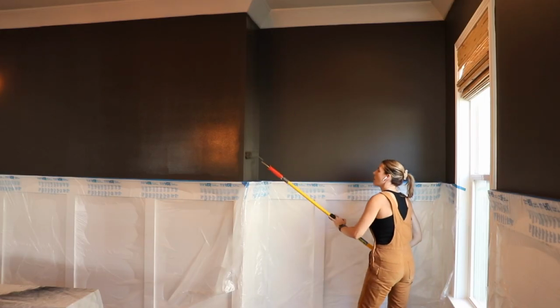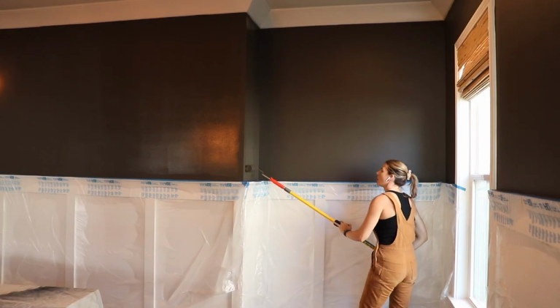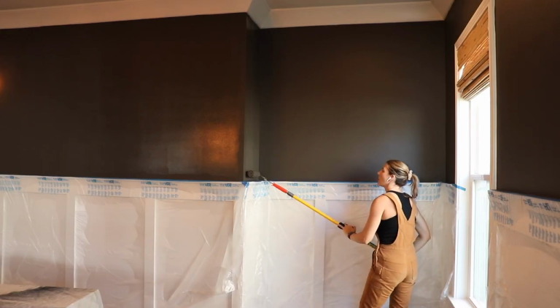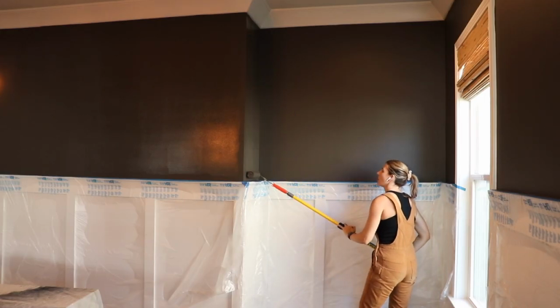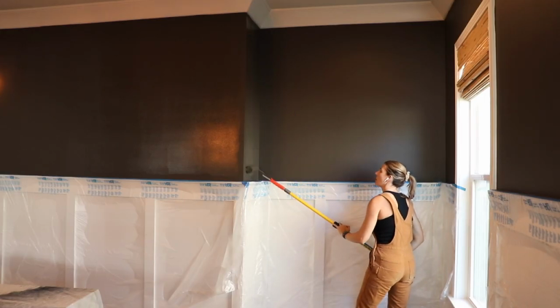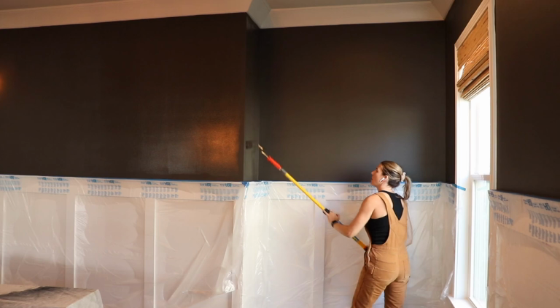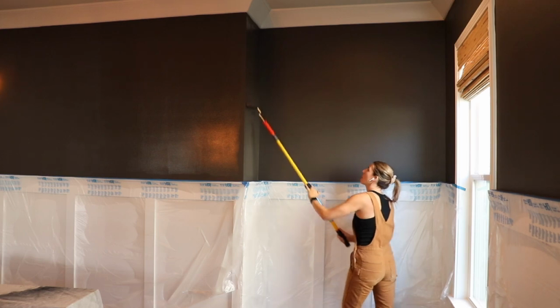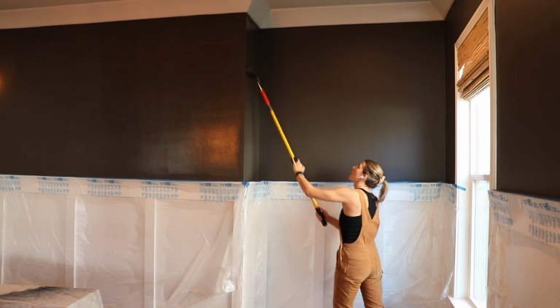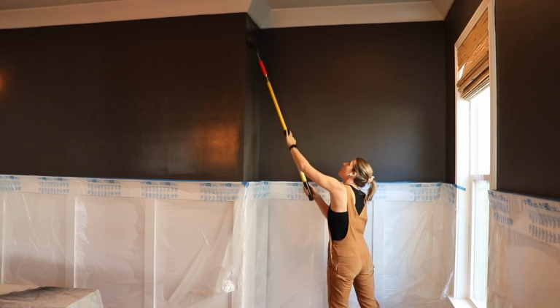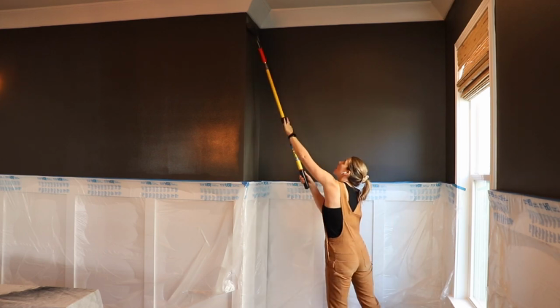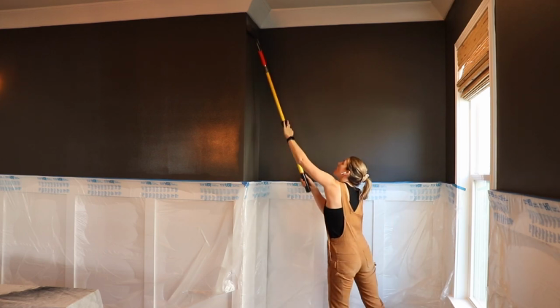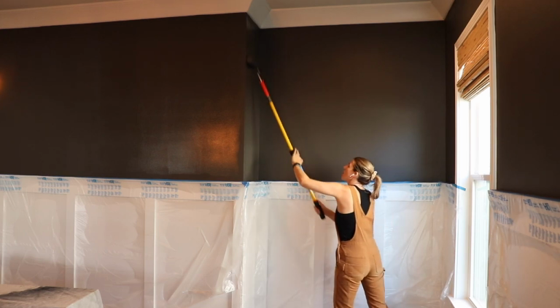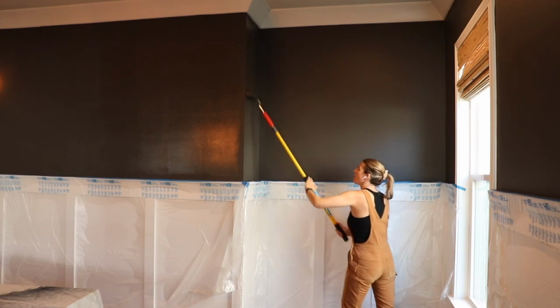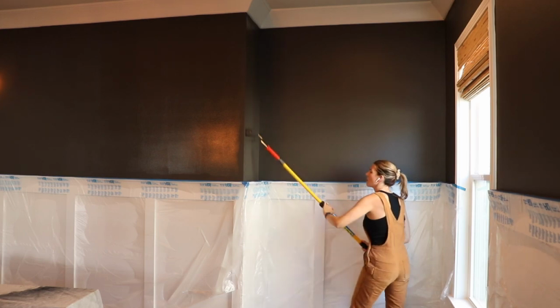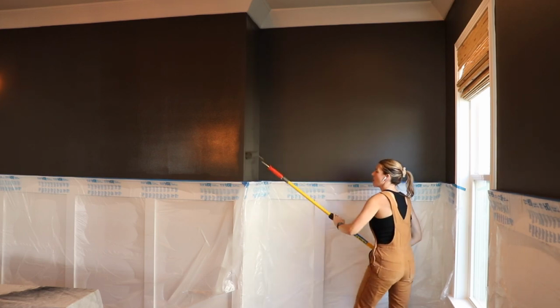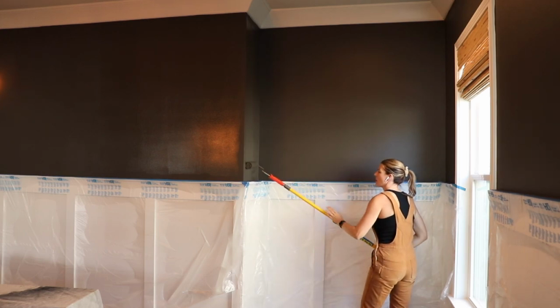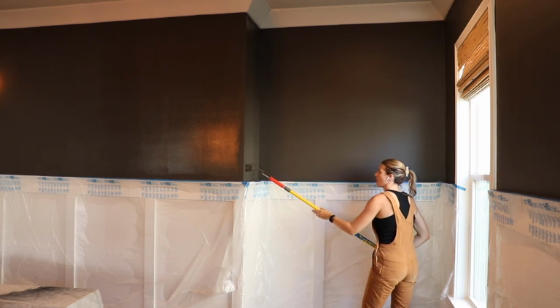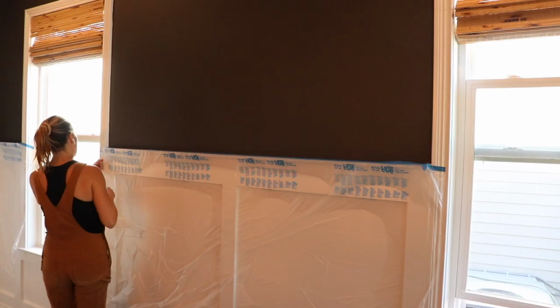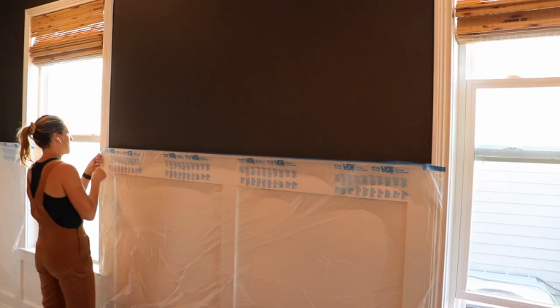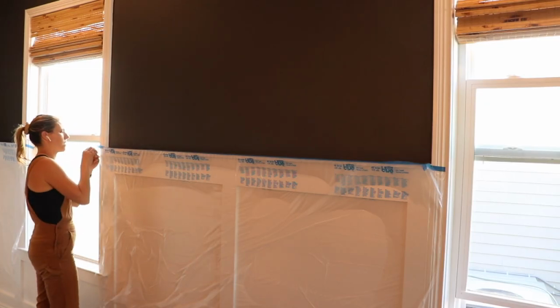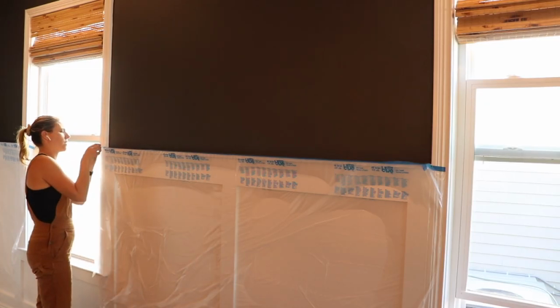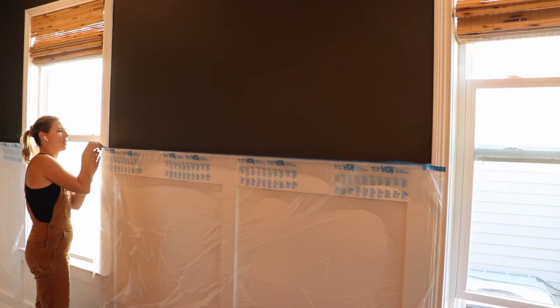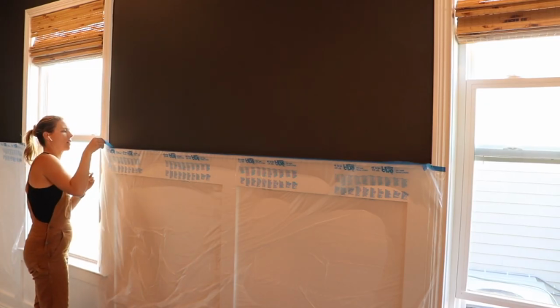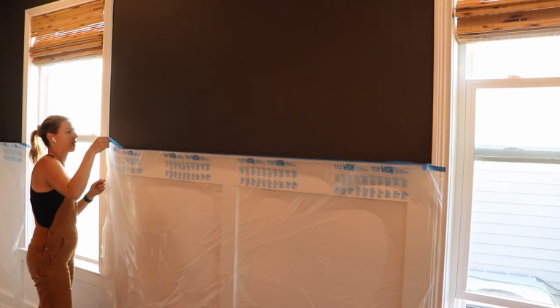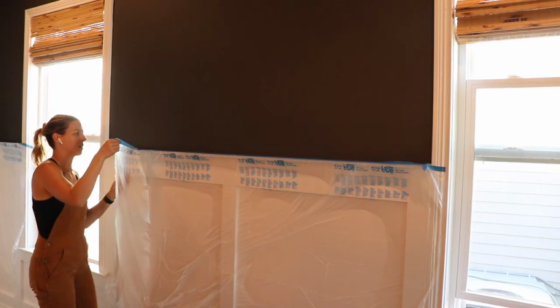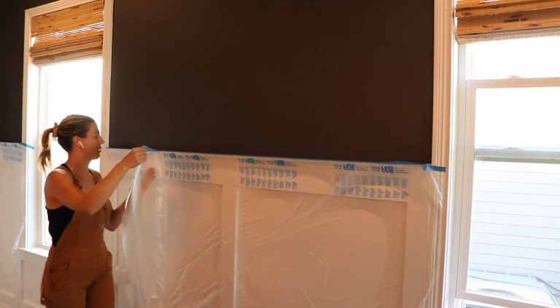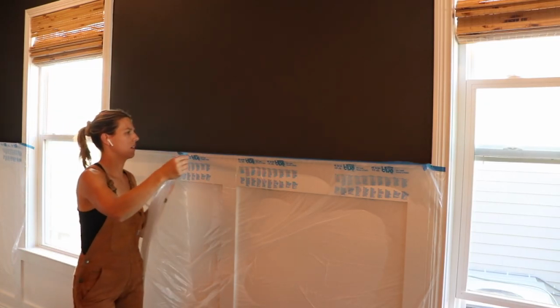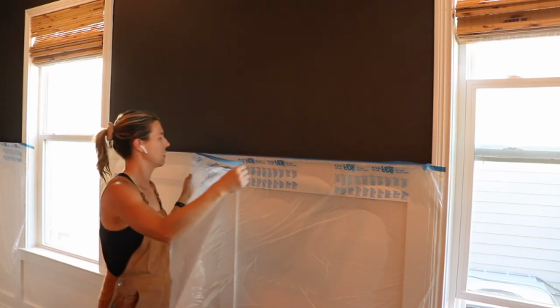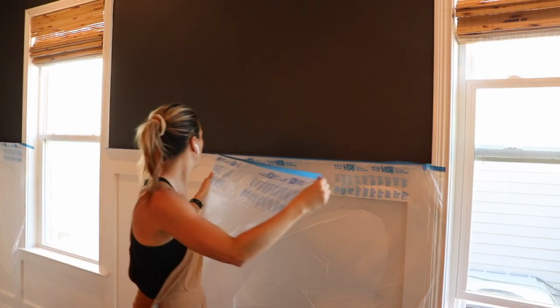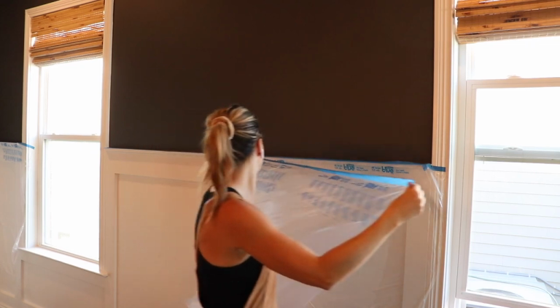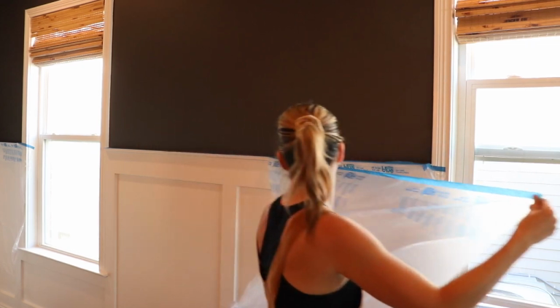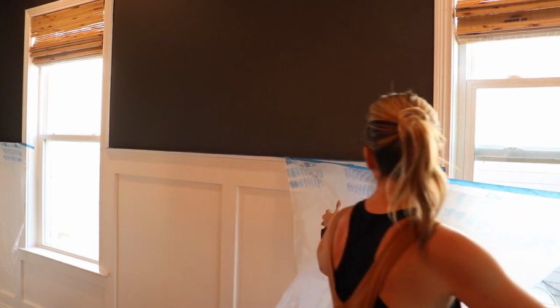As it was going on I was just getting so excited. Painting a room is a lot of work, but I did save a lot of money doing this on my own.